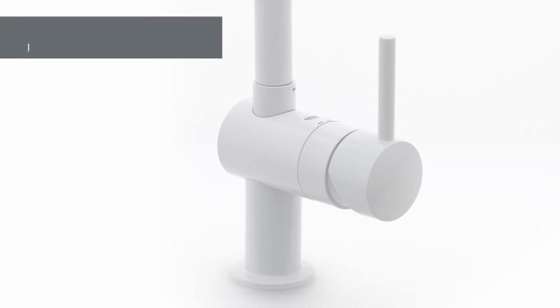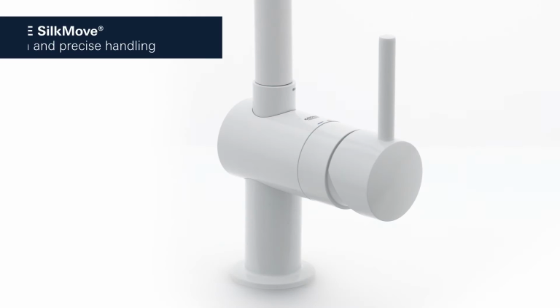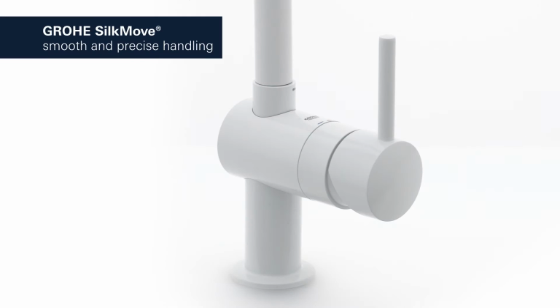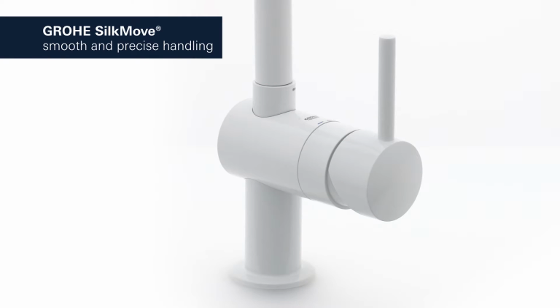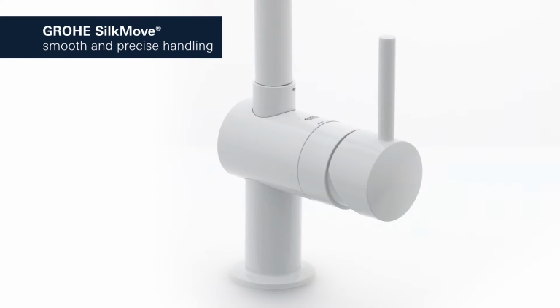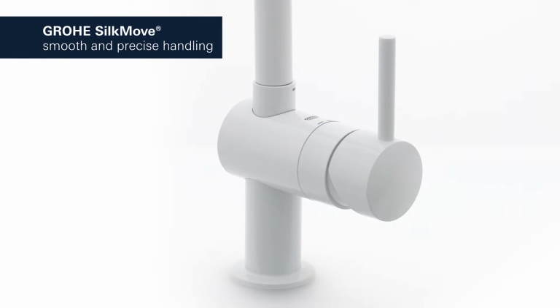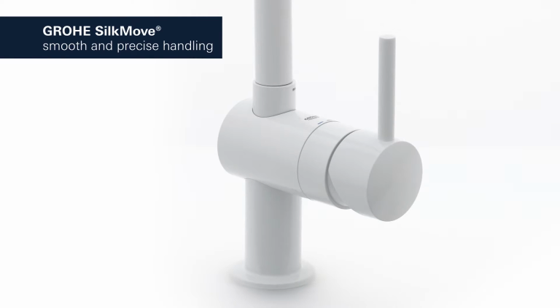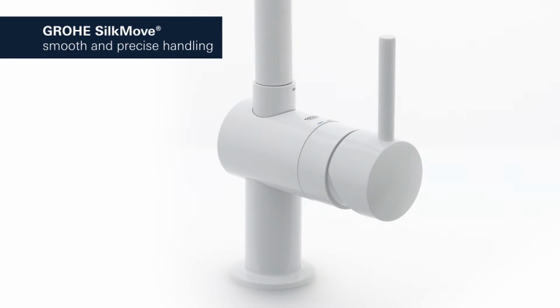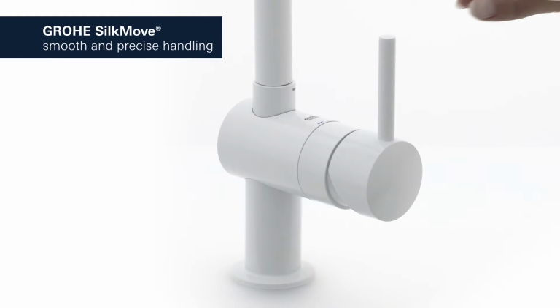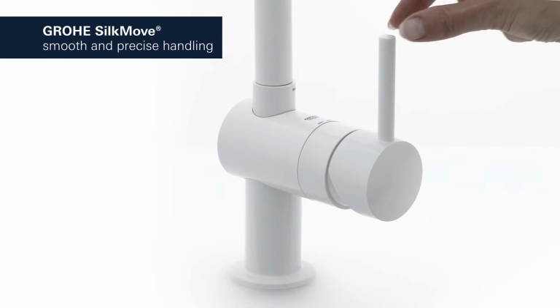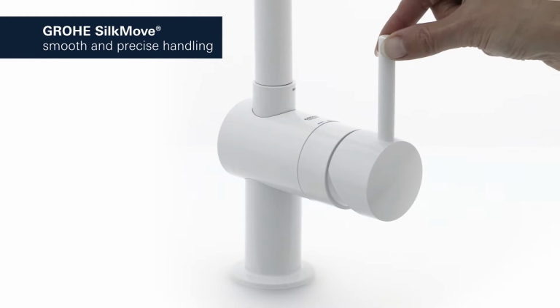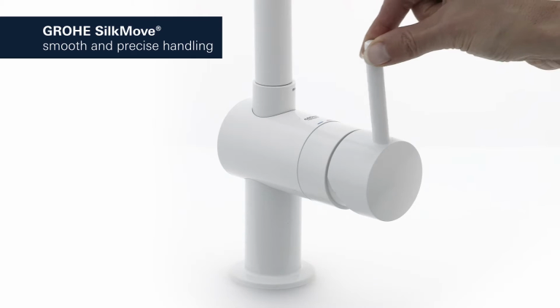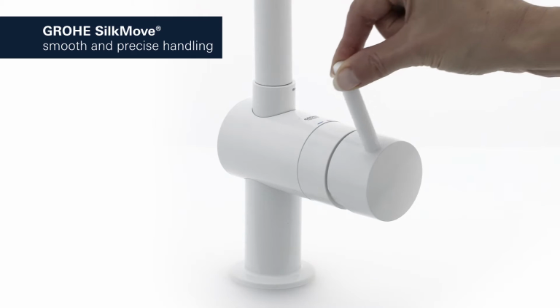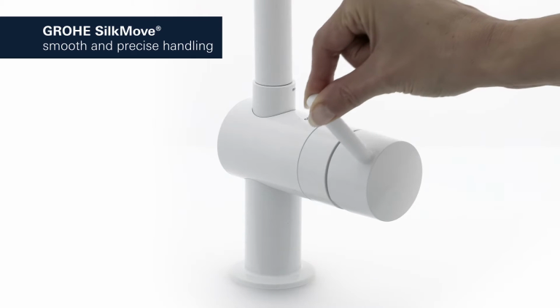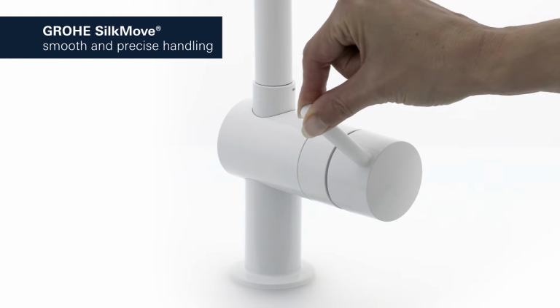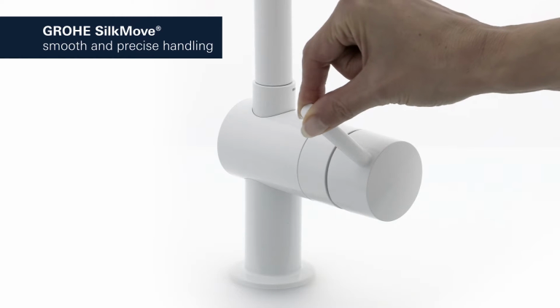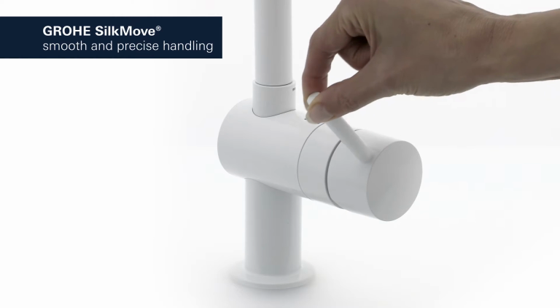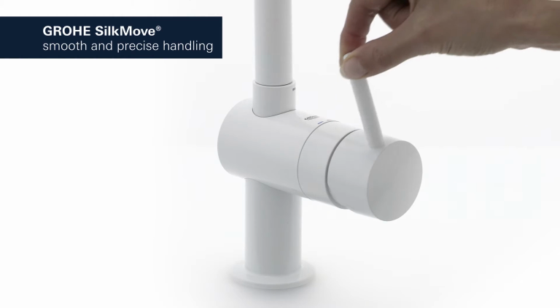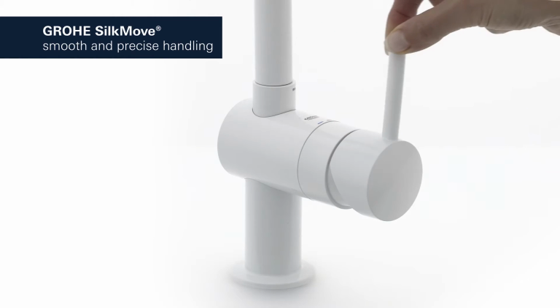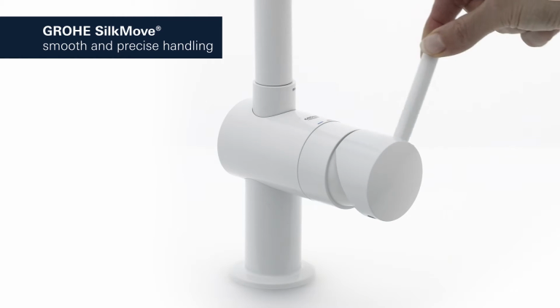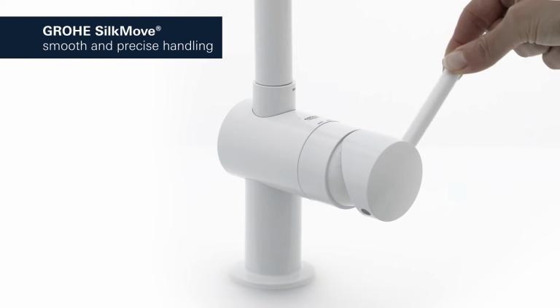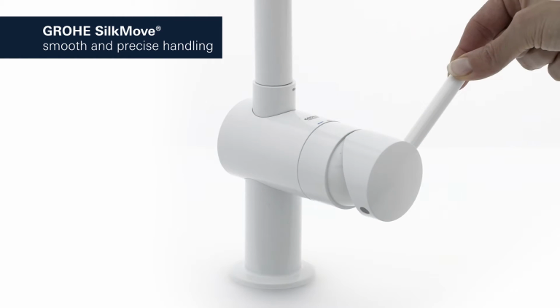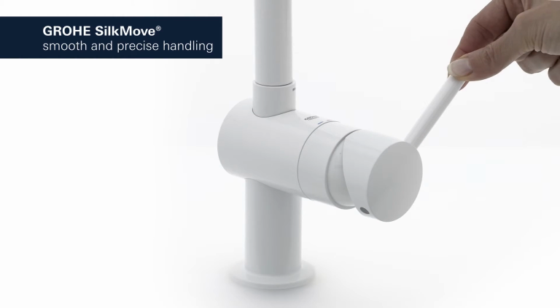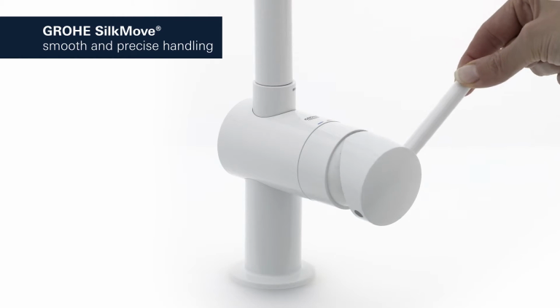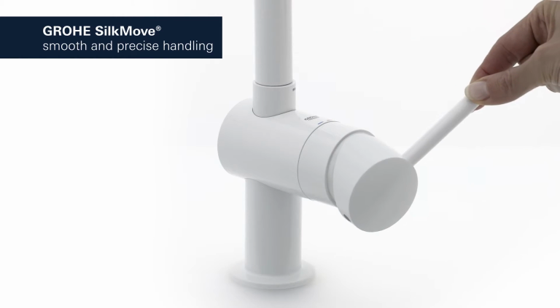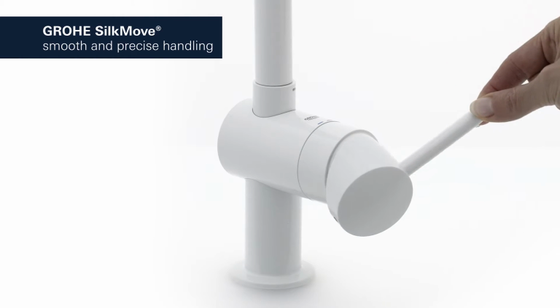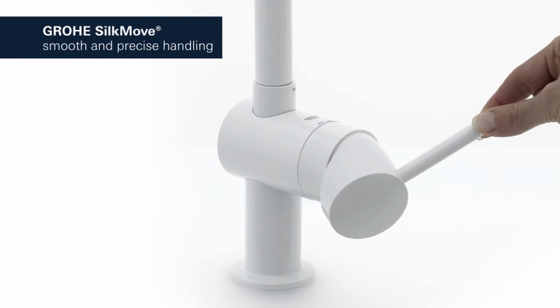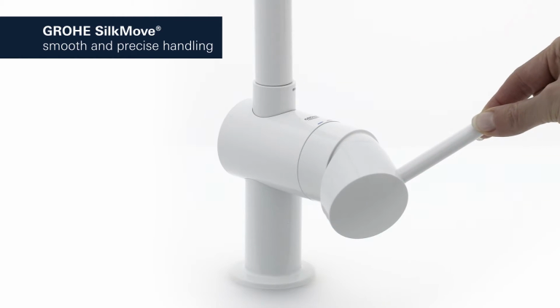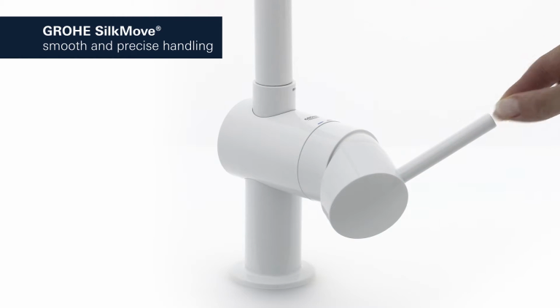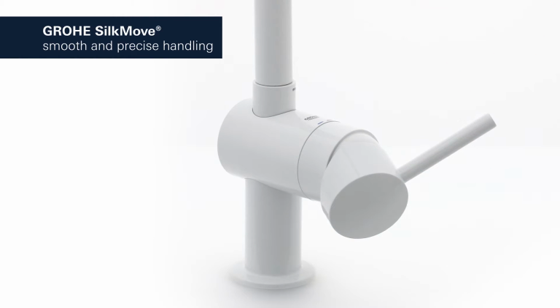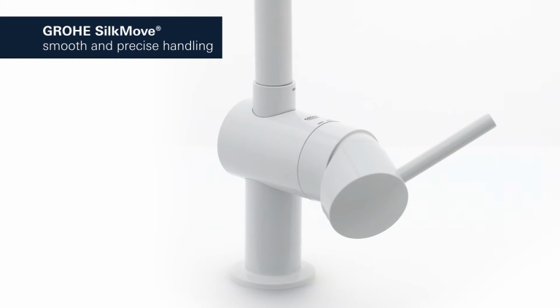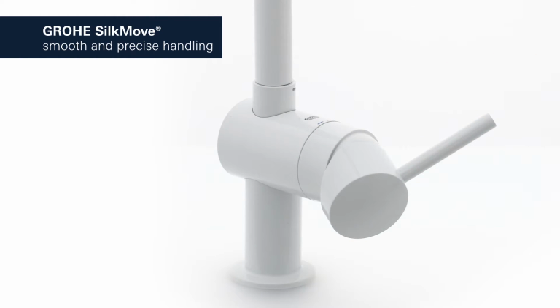Thanks to Grohe SilkMove technology, the water temperature and volume are controlled smoothly and effortlessly with a single lever.